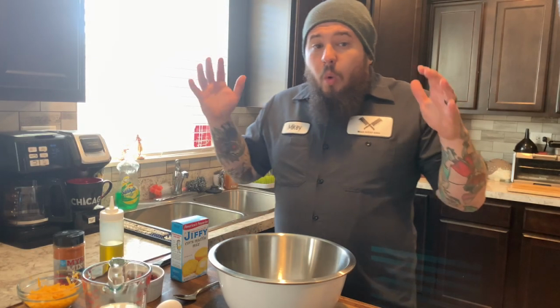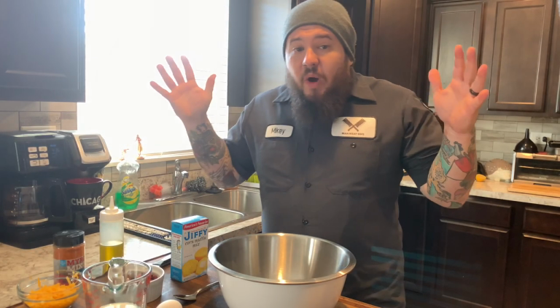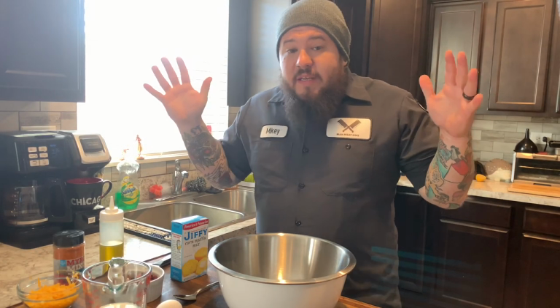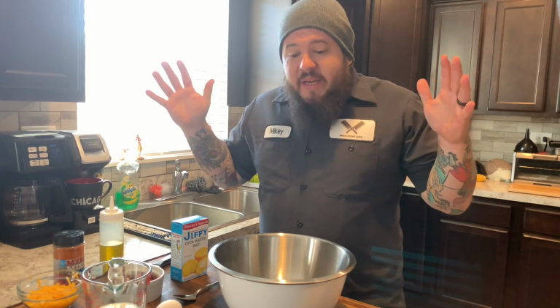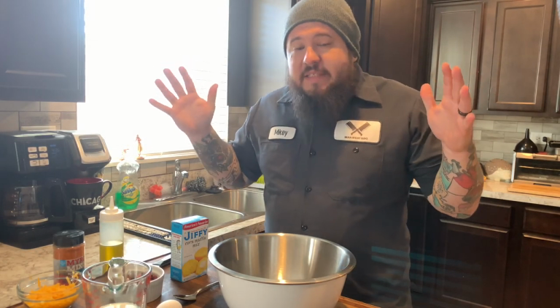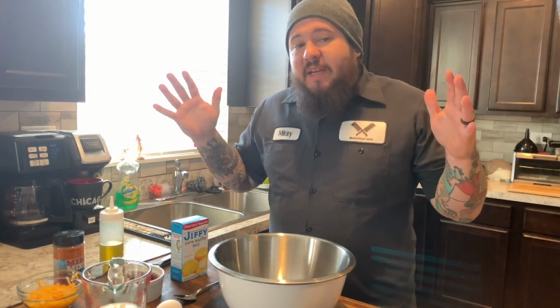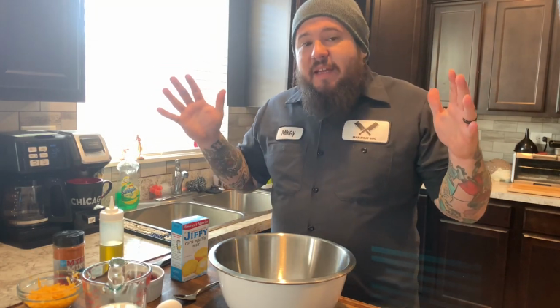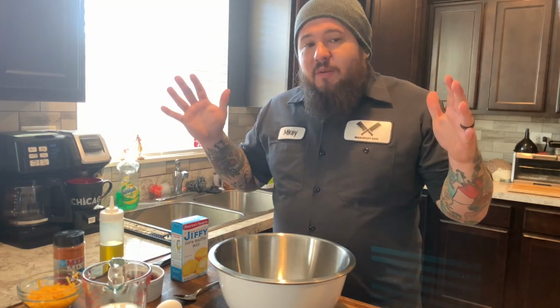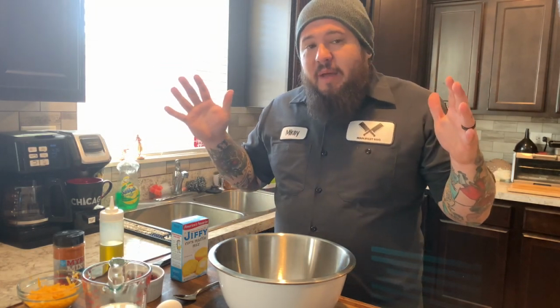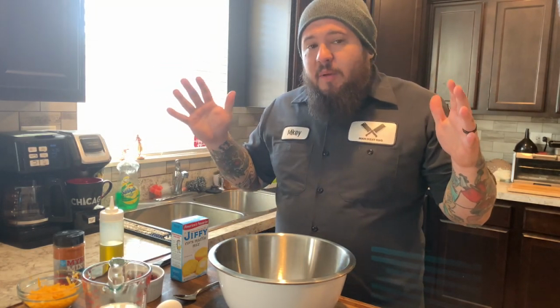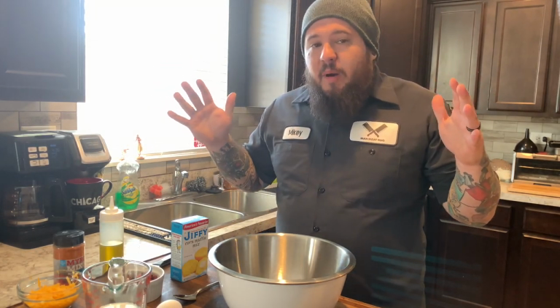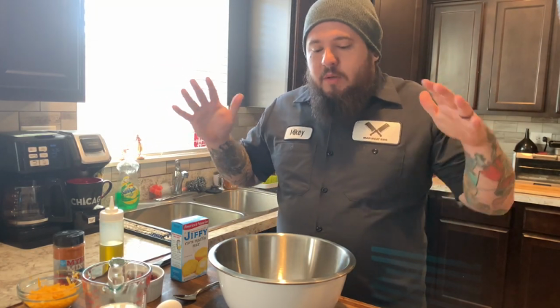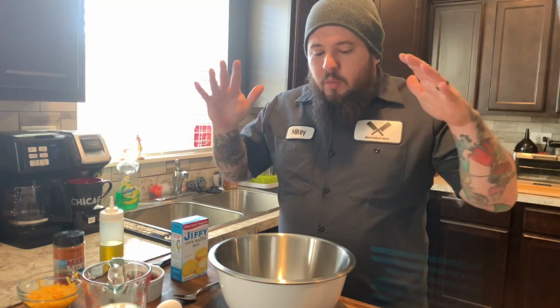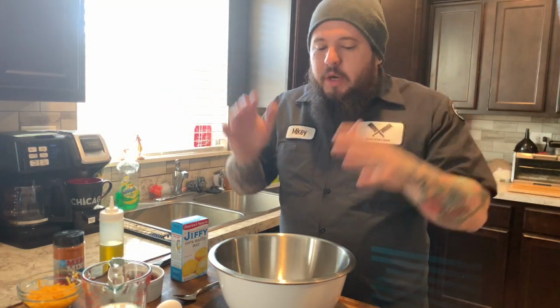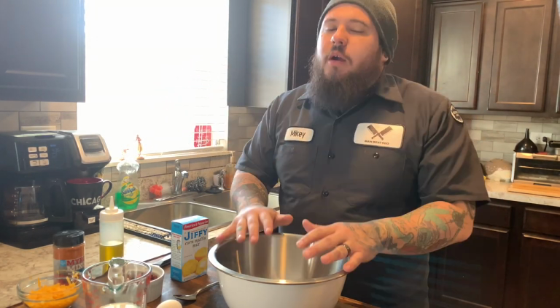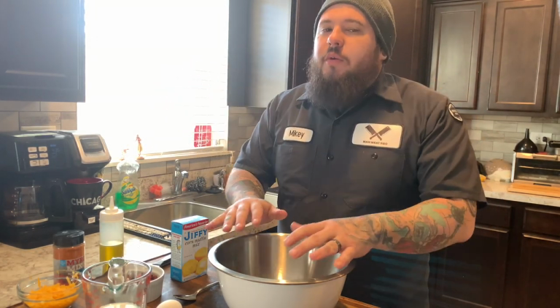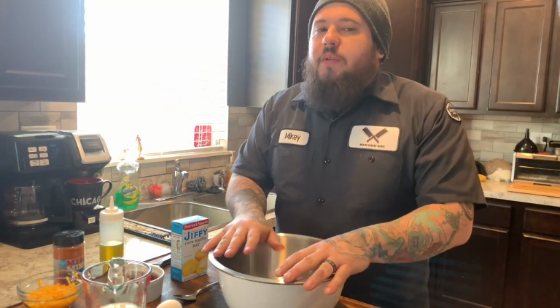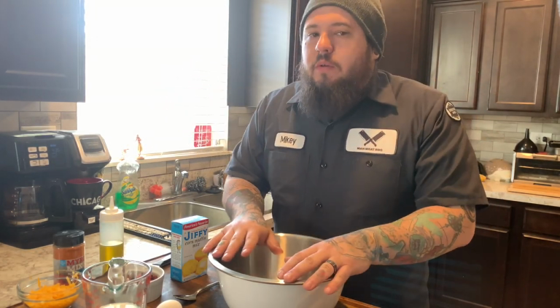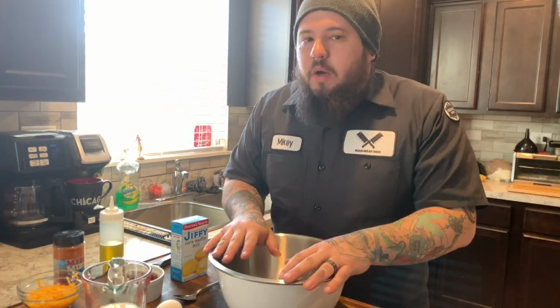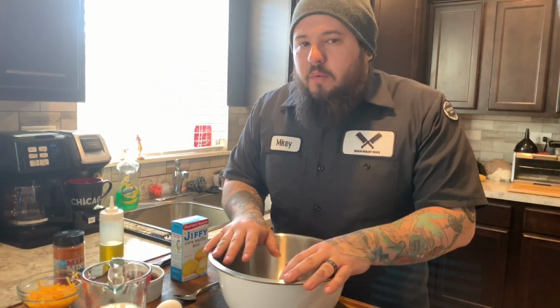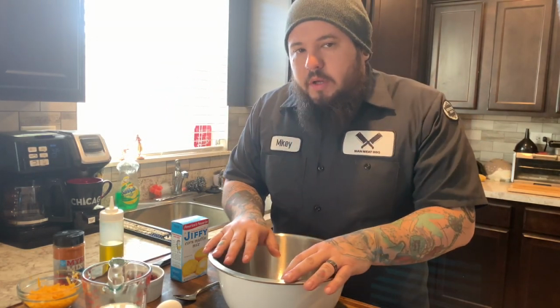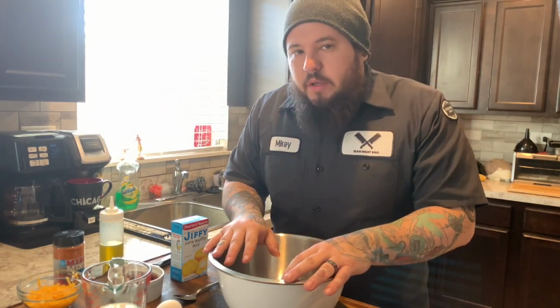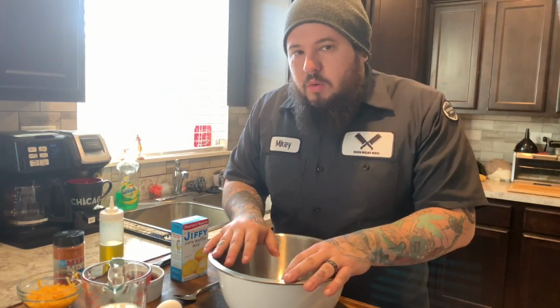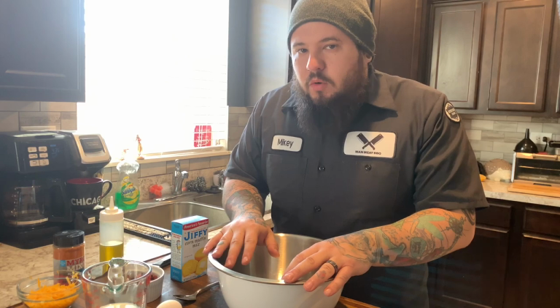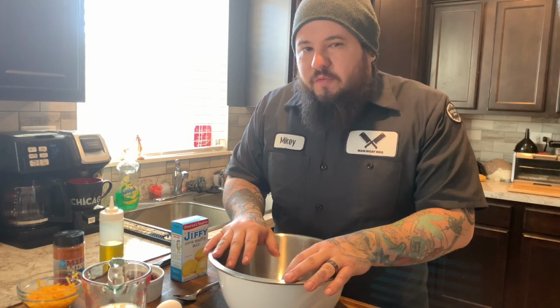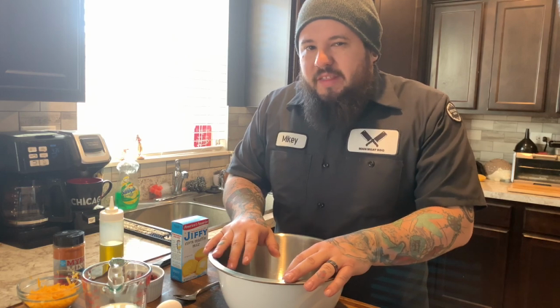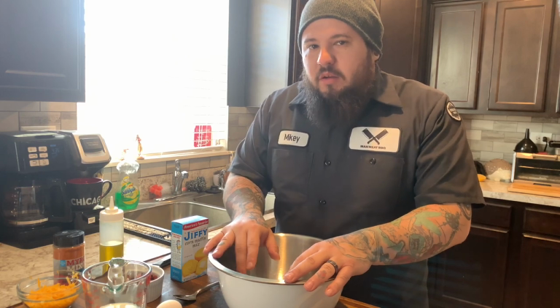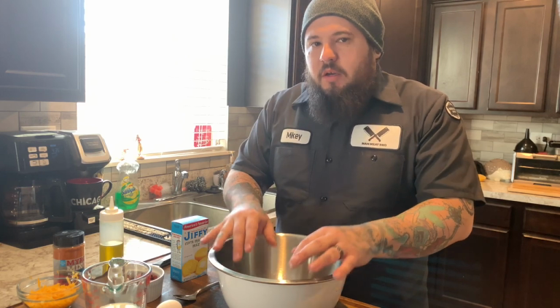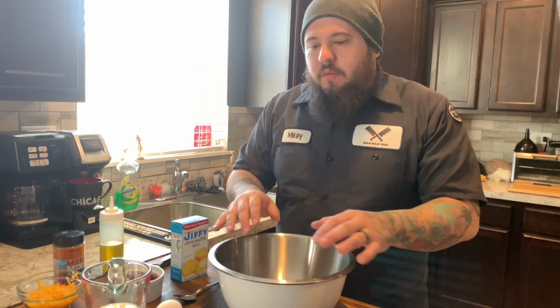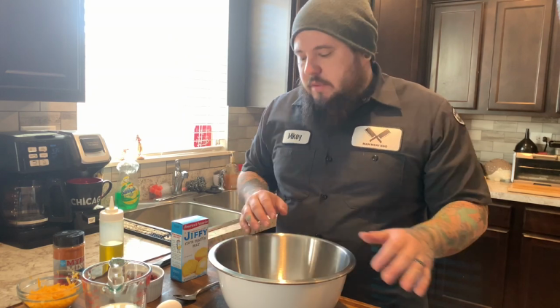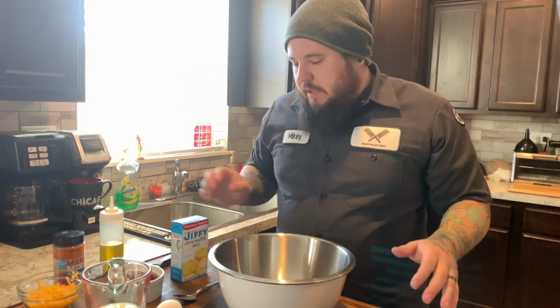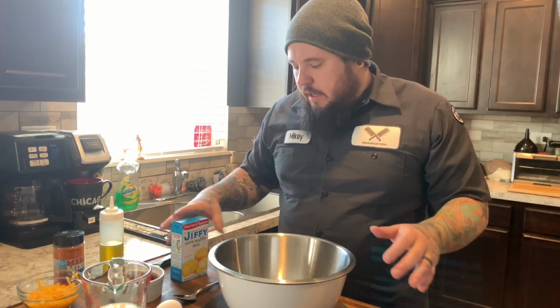What's up guys, it's Mikey here with Mad Meat BBQ. We are going to do a really cool, fun little cooking recipe today.